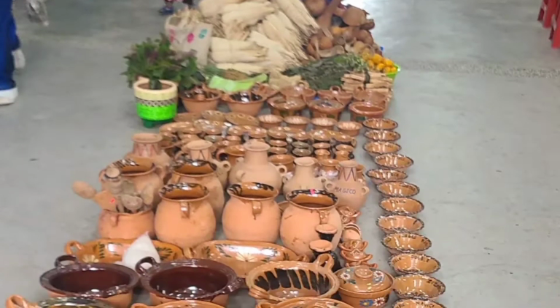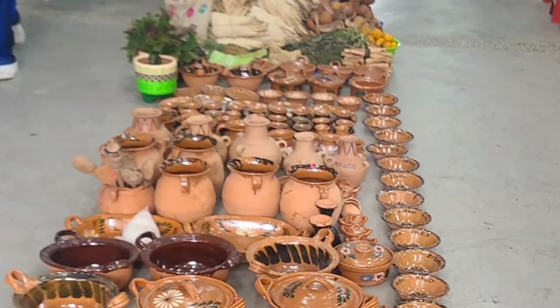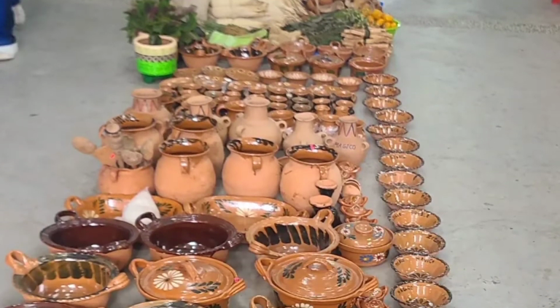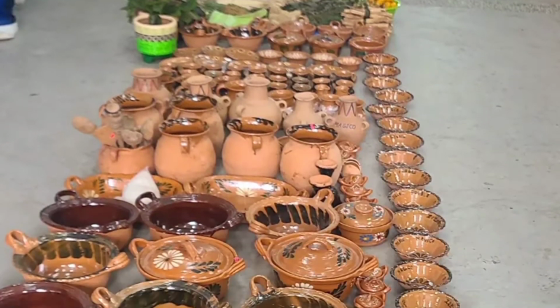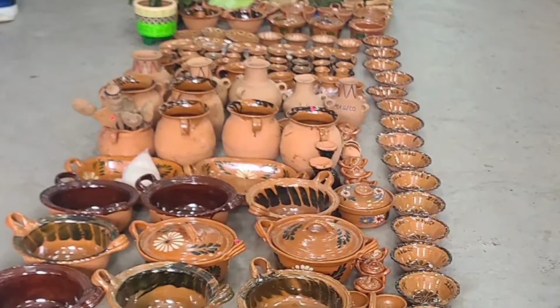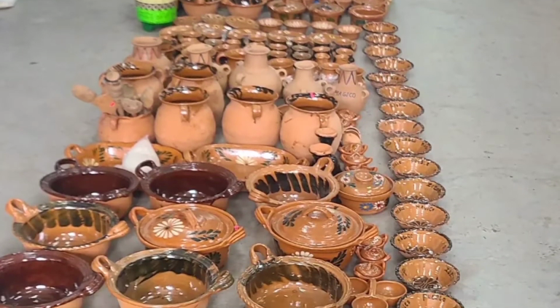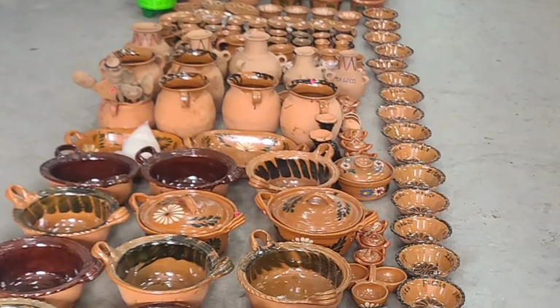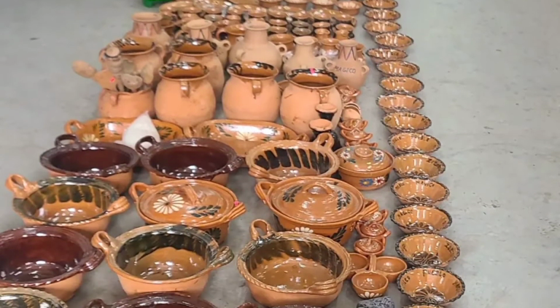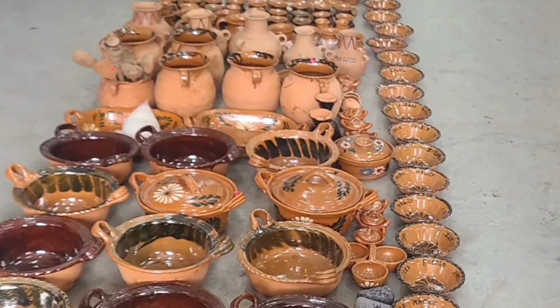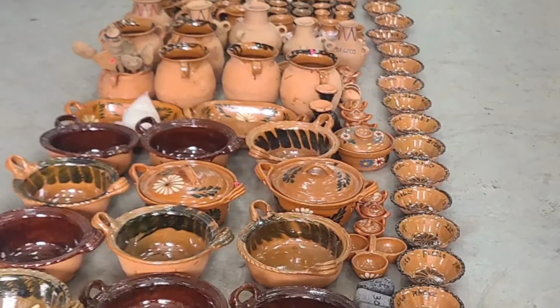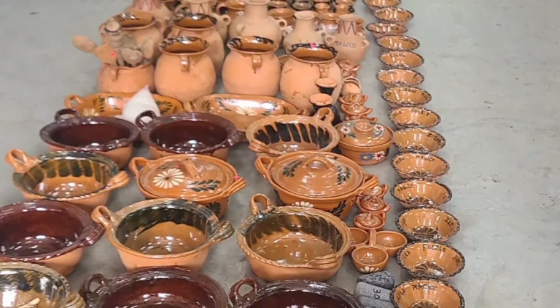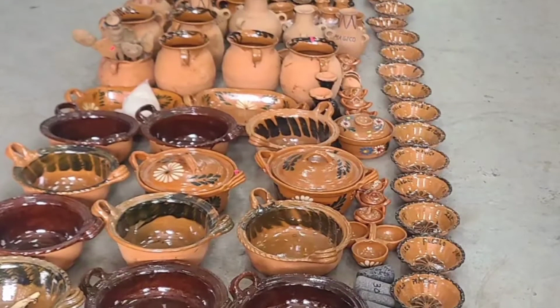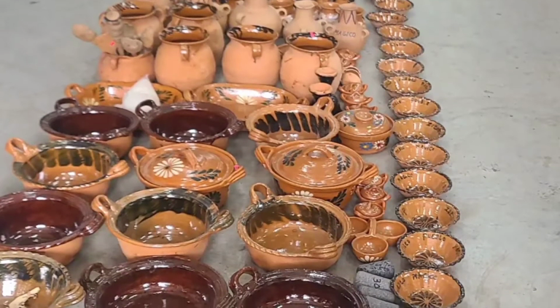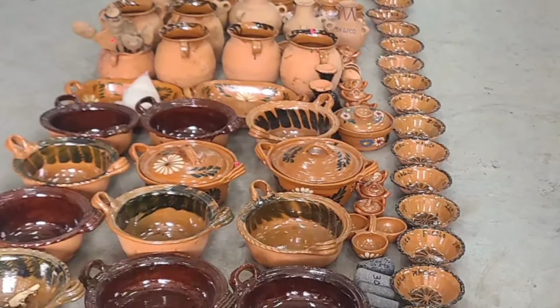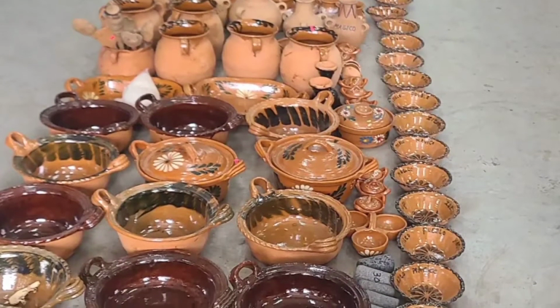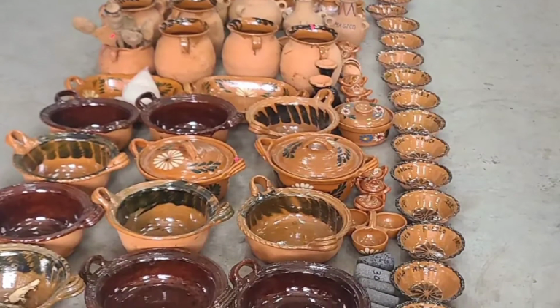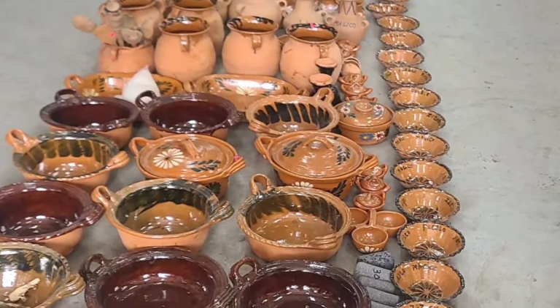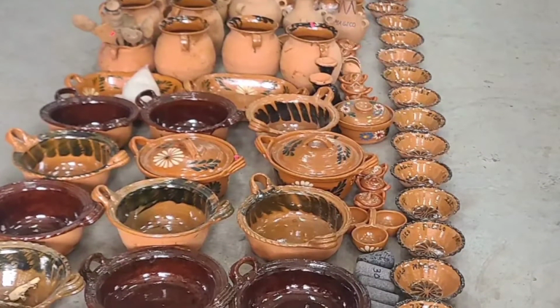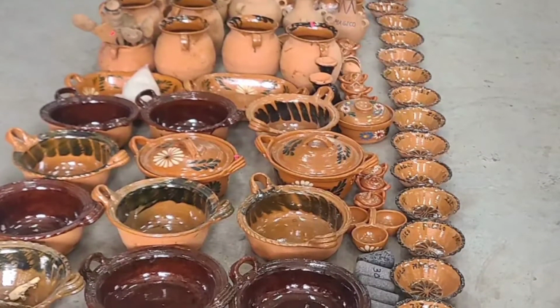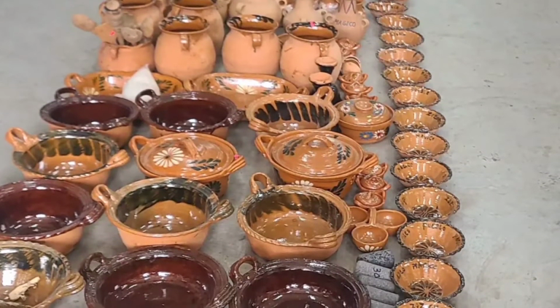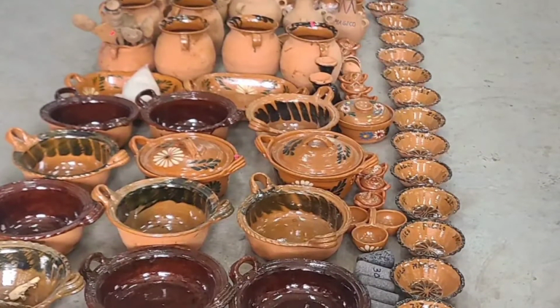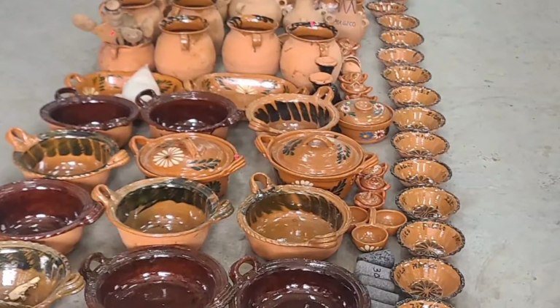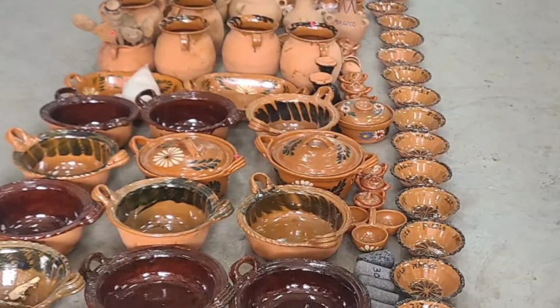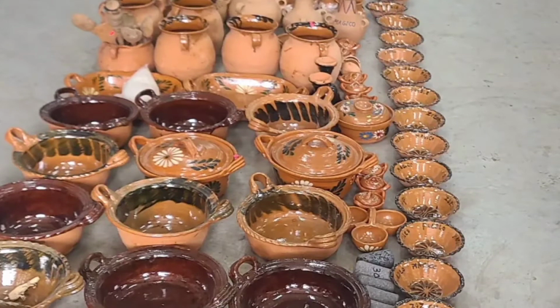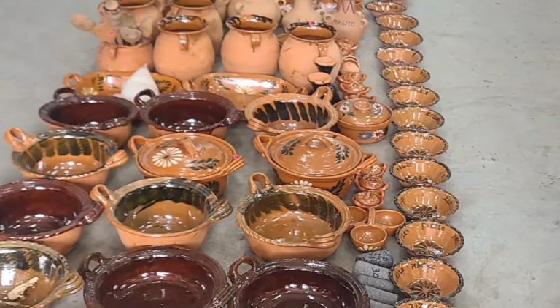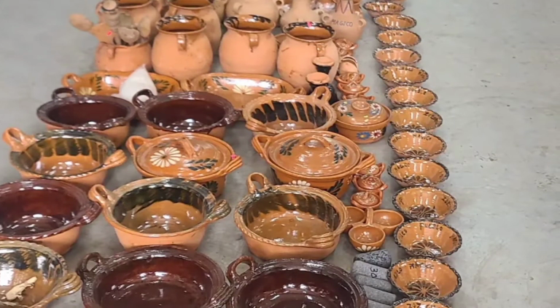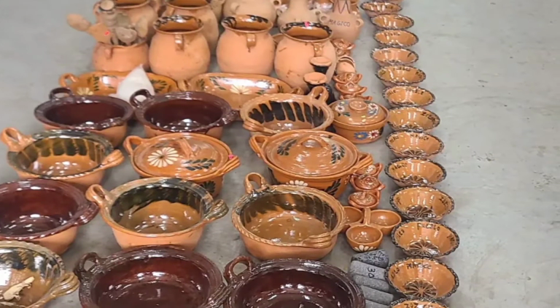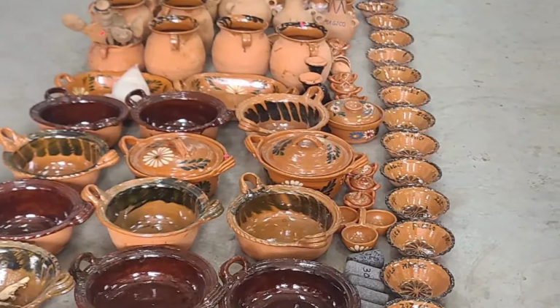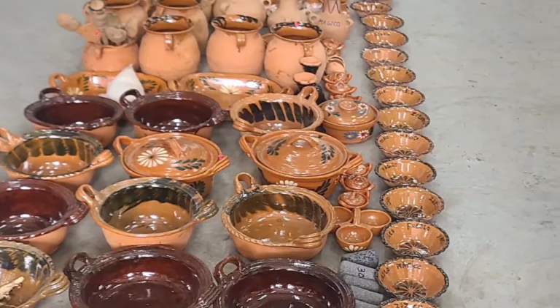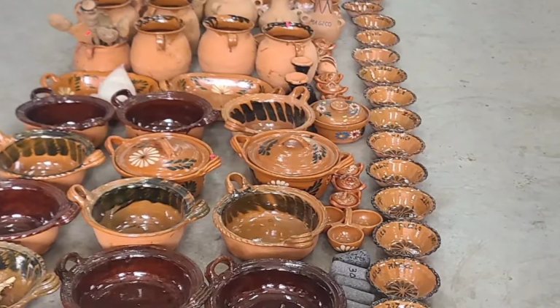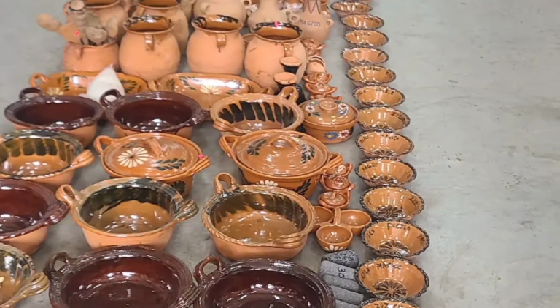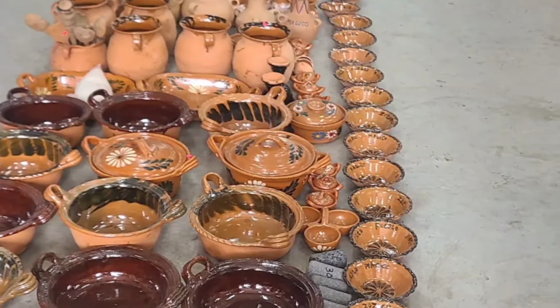Zozocolco is a Nahuatl name that means "jars of clay." I was able to see them selling clay pots in the market.